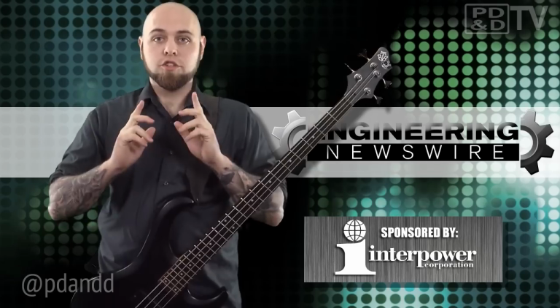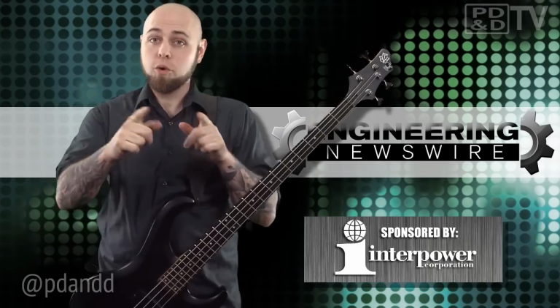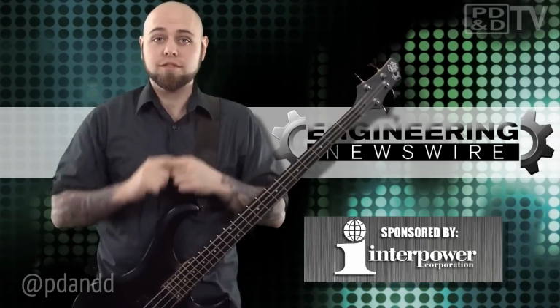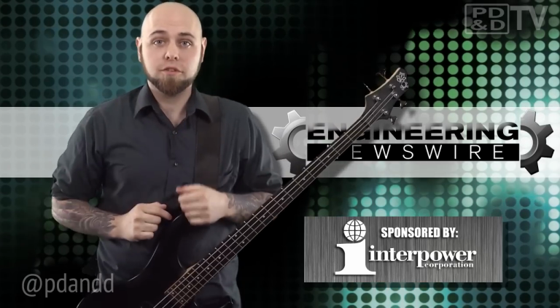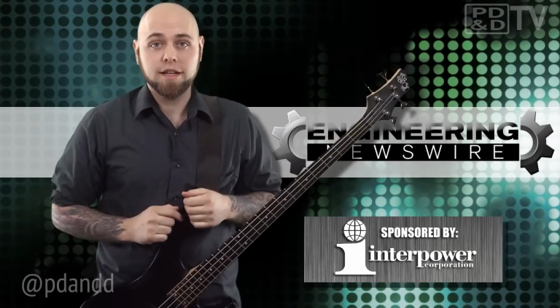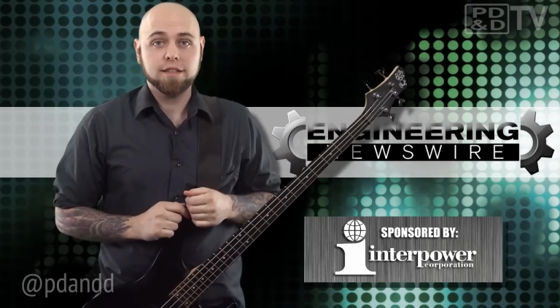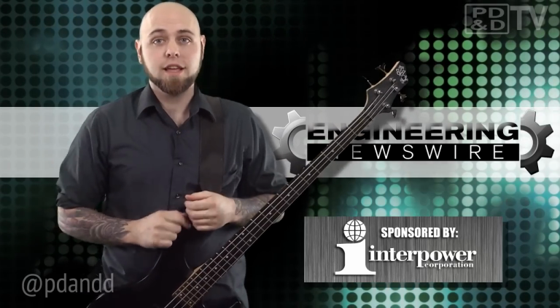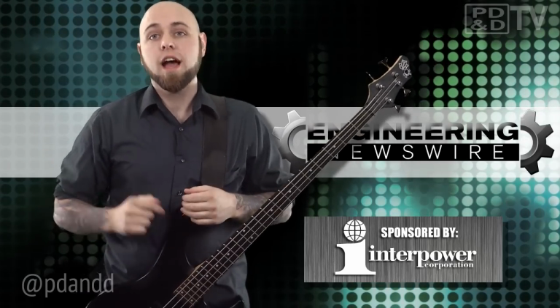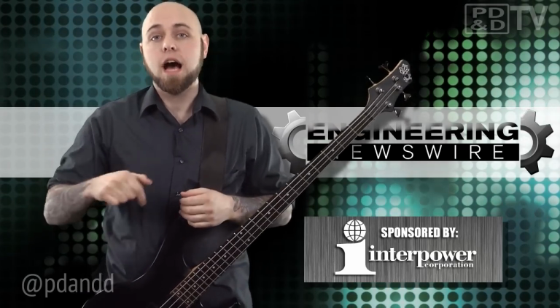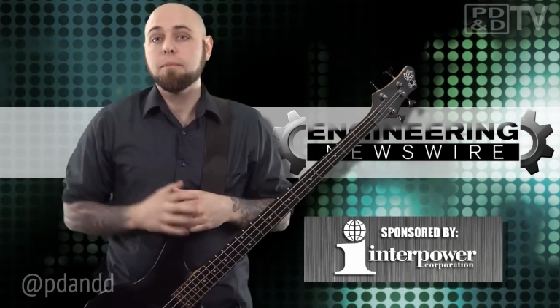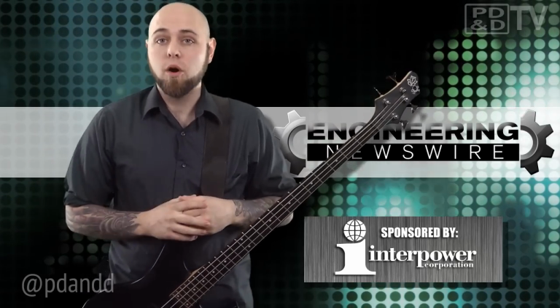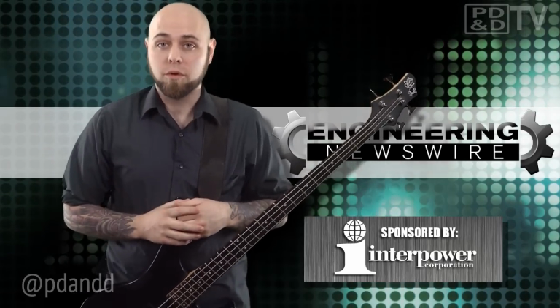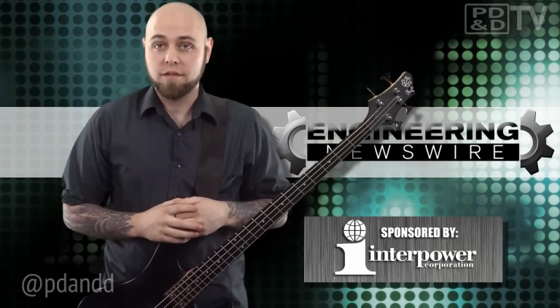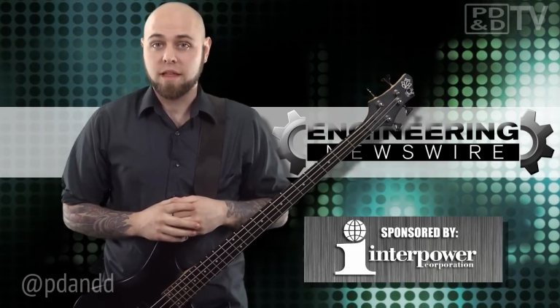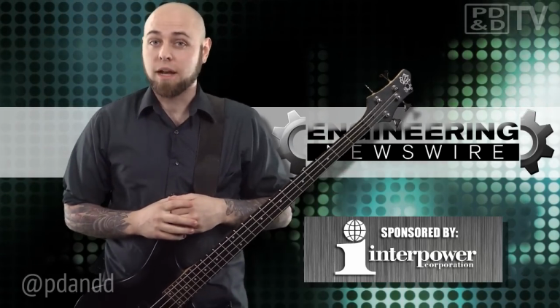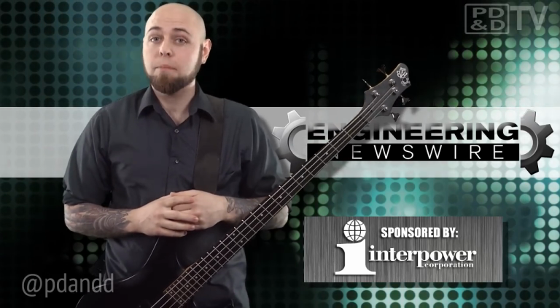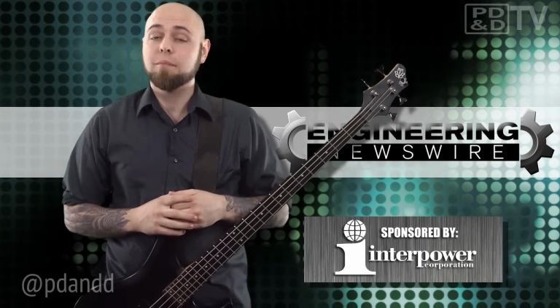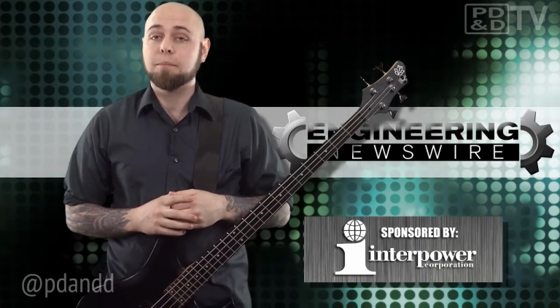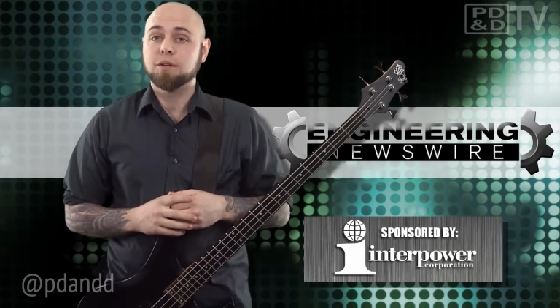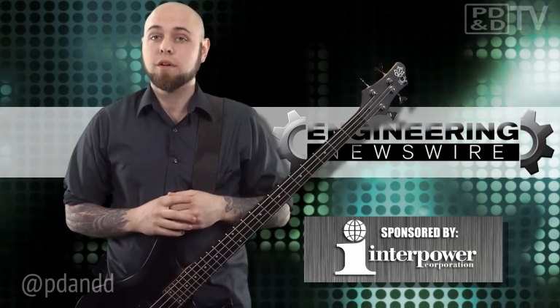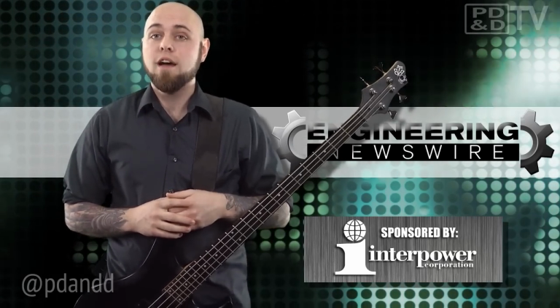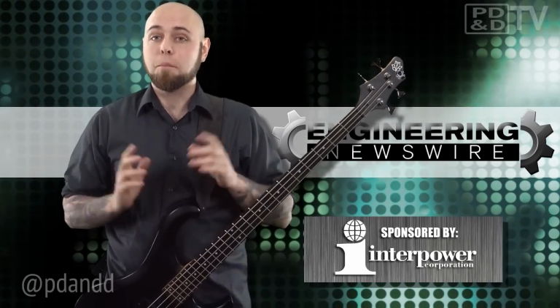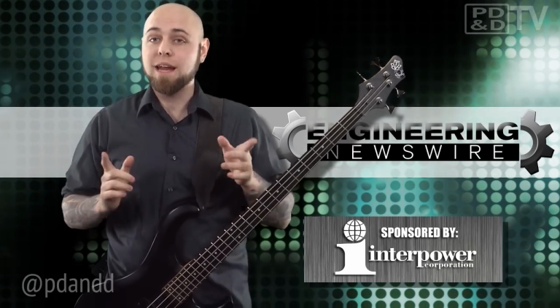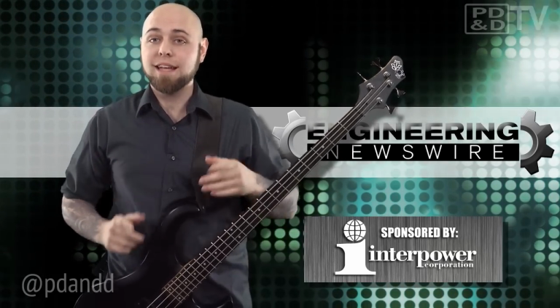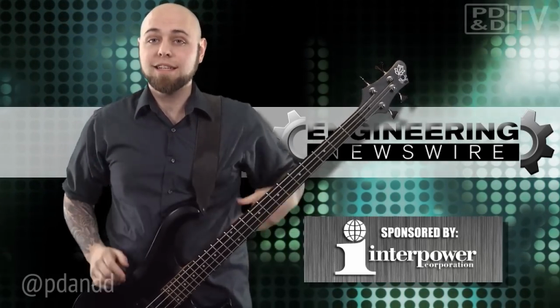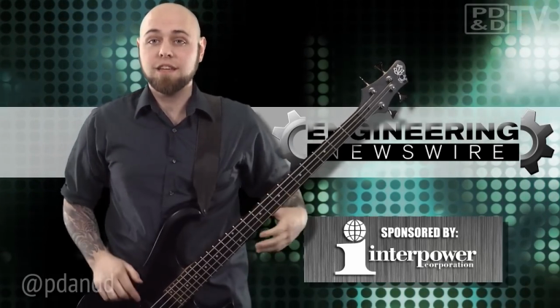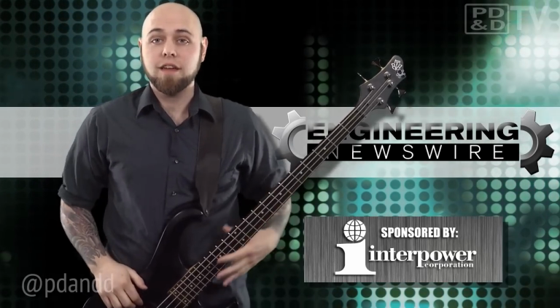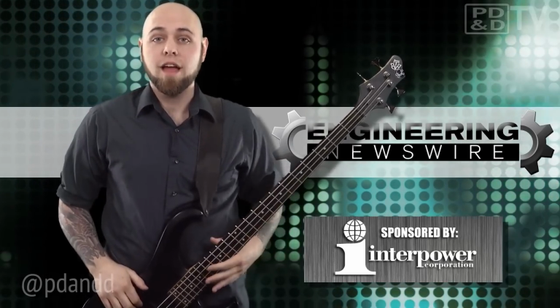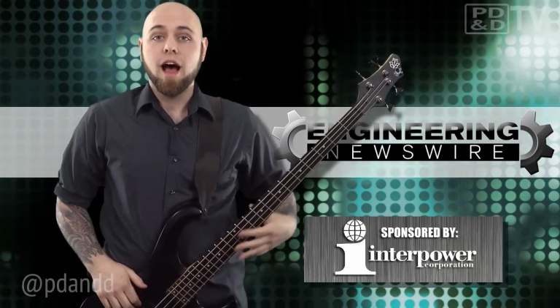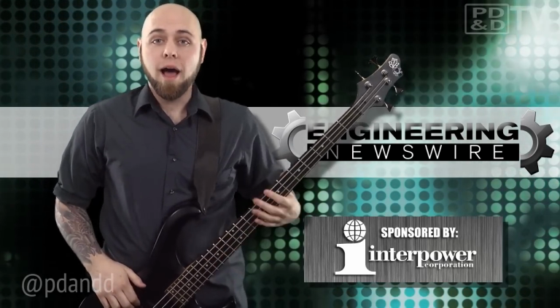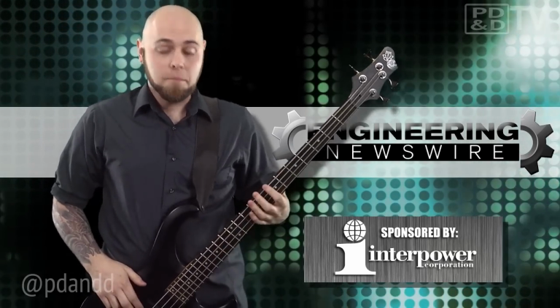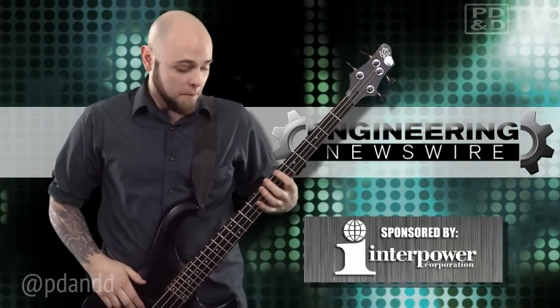Do you have story ideas? Comment below and we'll cover them in an upcoming episode. For PD&D TV, I'm...